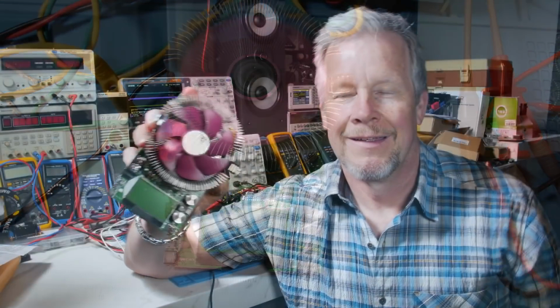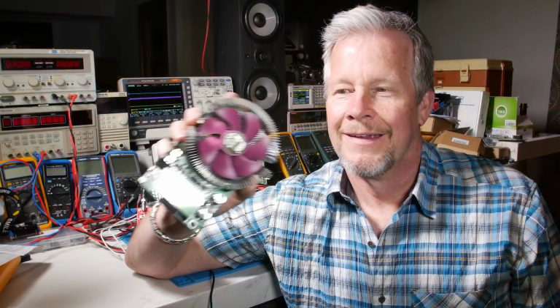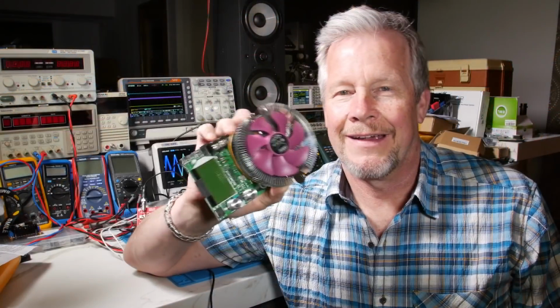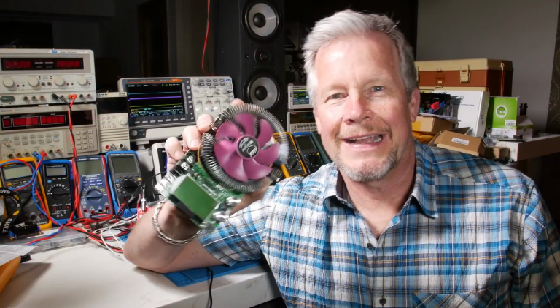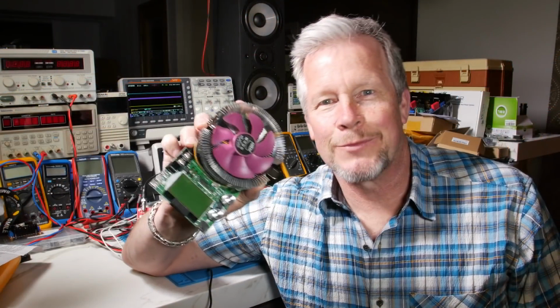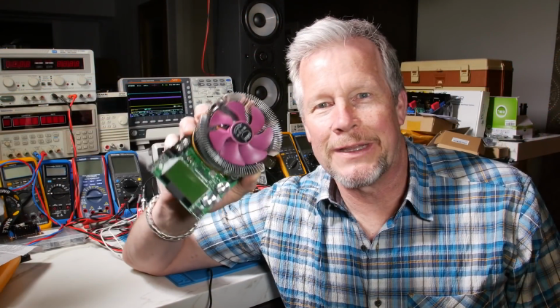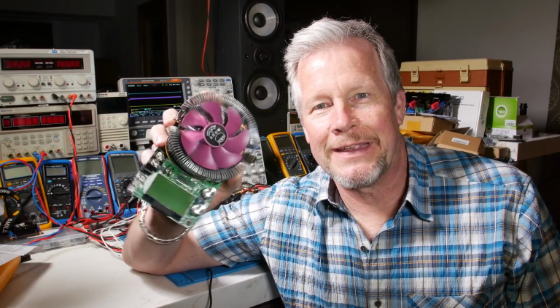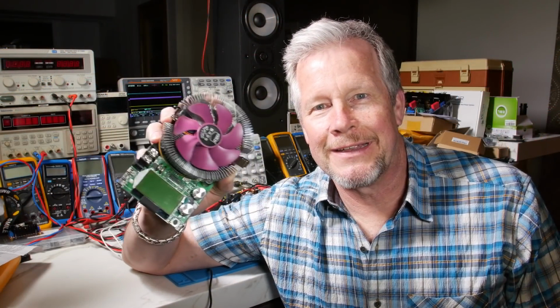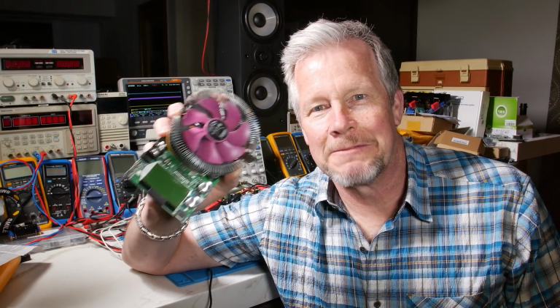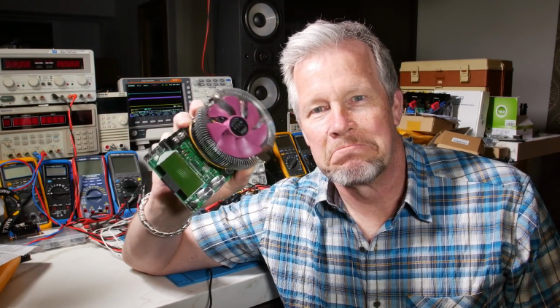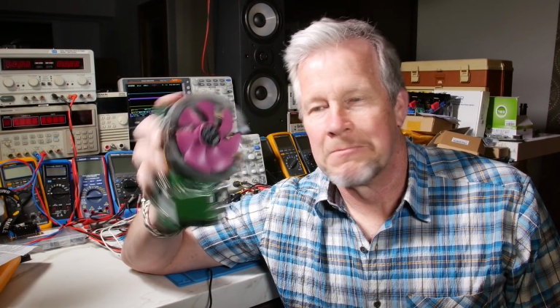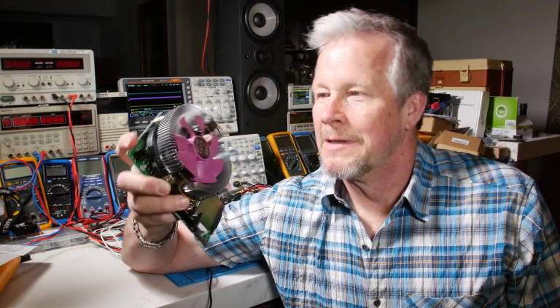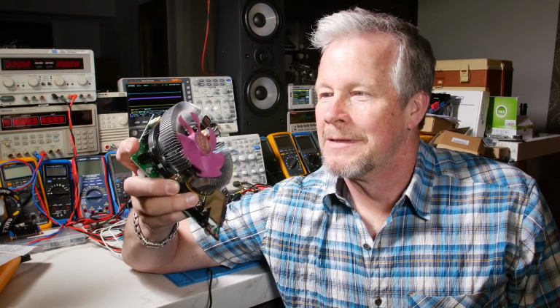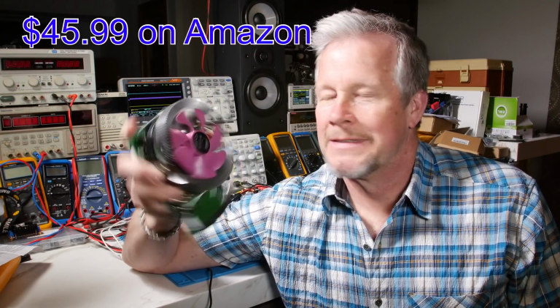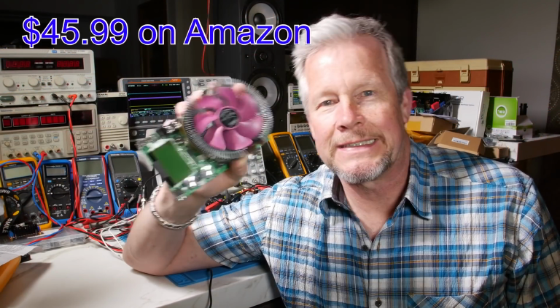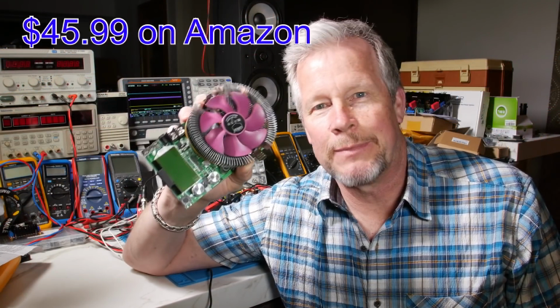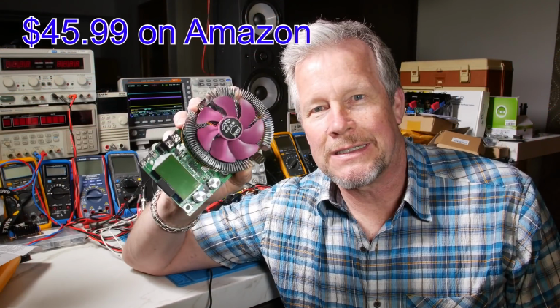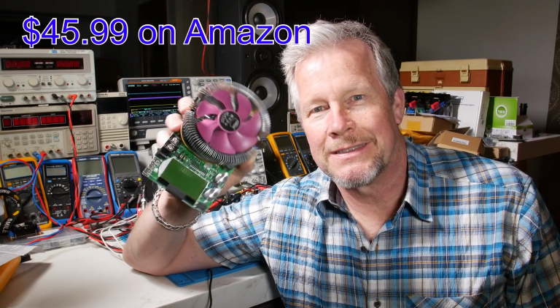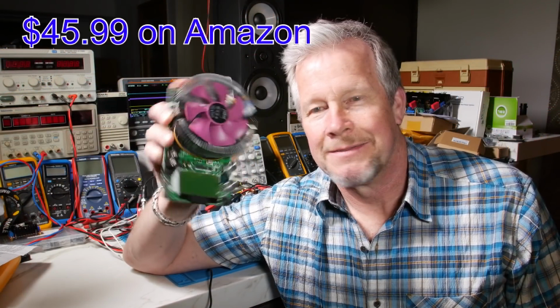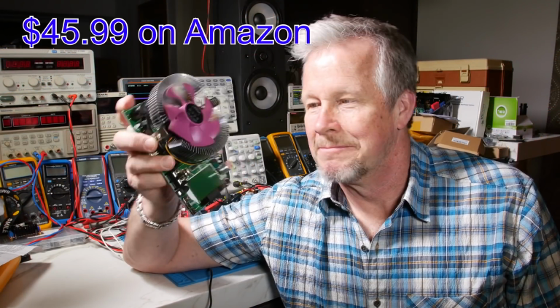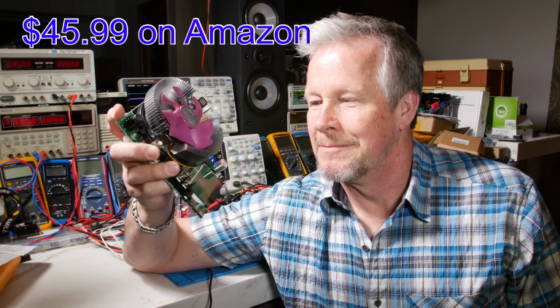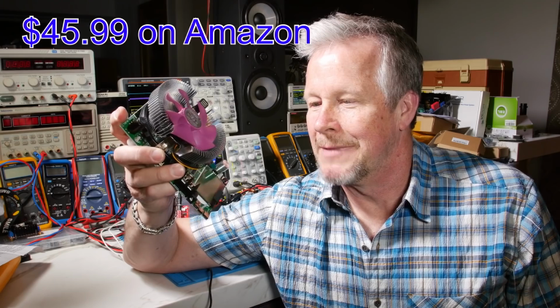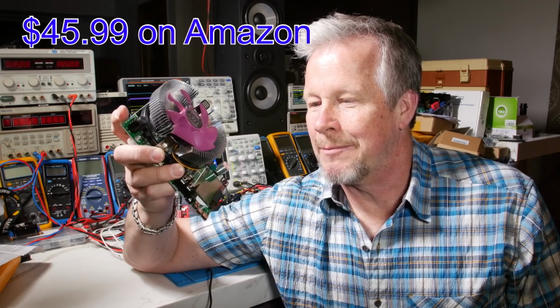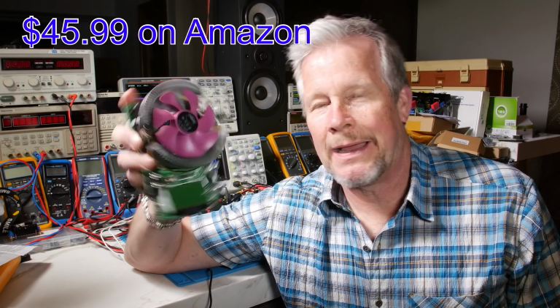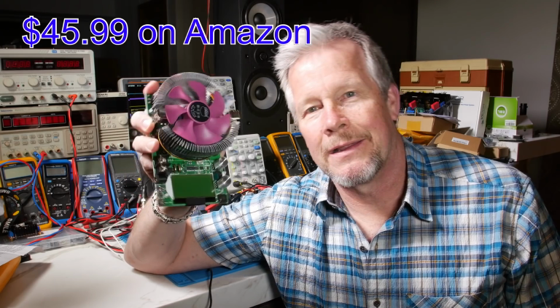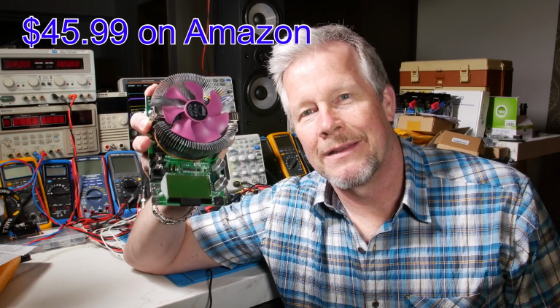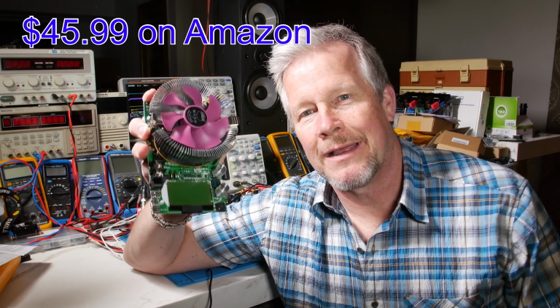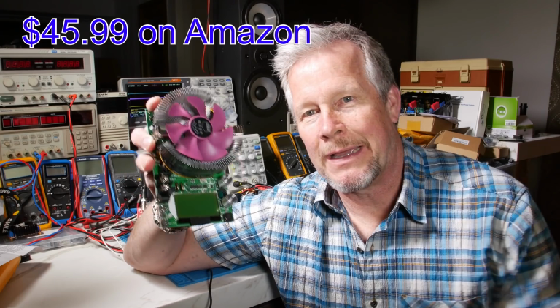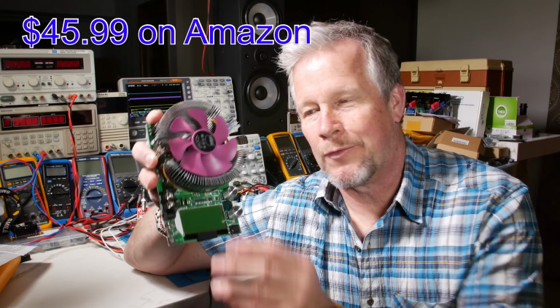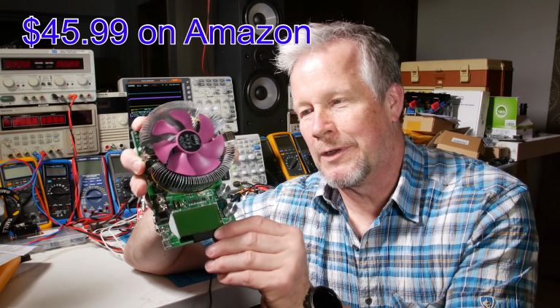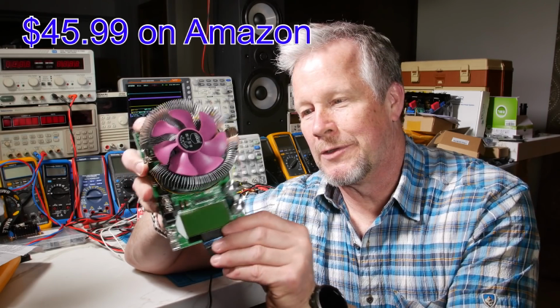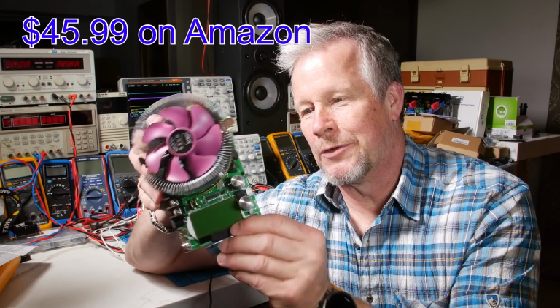I think that's pretty cool. We'll experiment more with this as time goes on. I just wanted to introduce this thing in case you're thinking about building up your bench — just wanted to show an inexpensive load. 60 bucks, not bad. 150 watts — I think that's pretty decent.